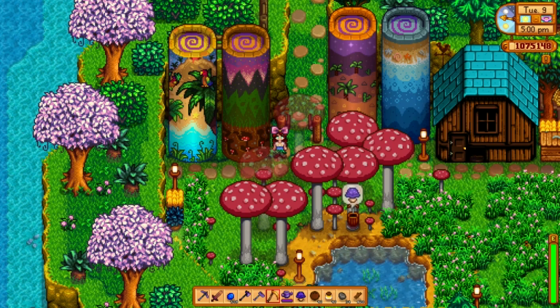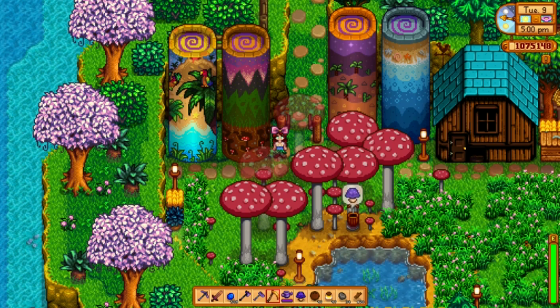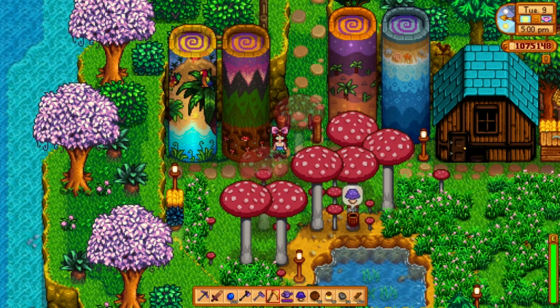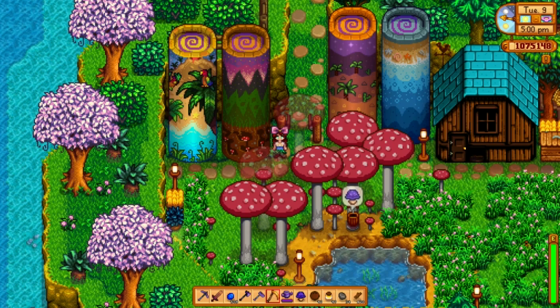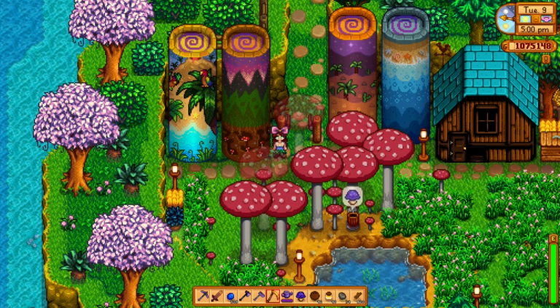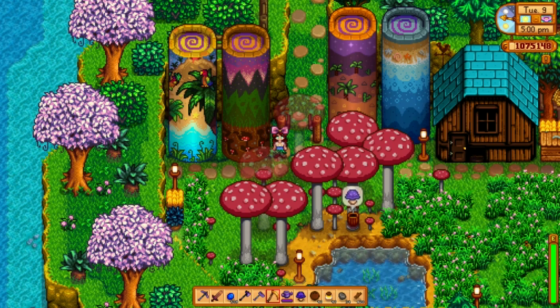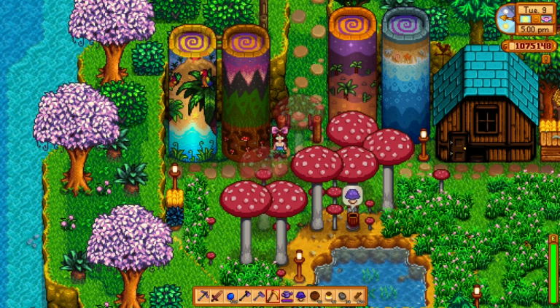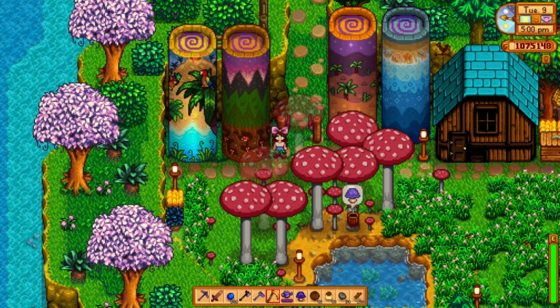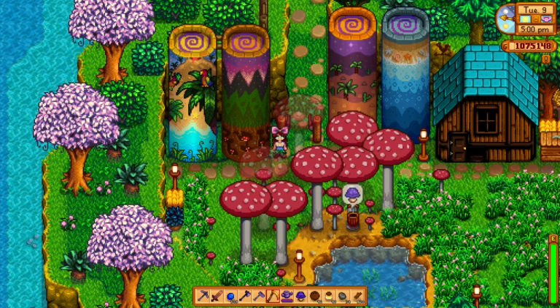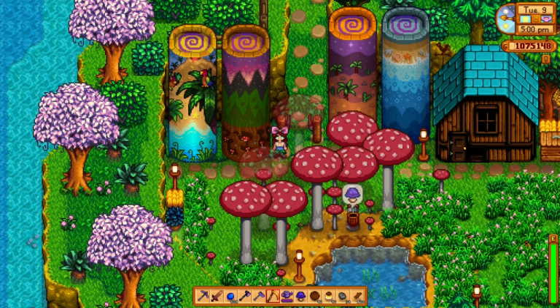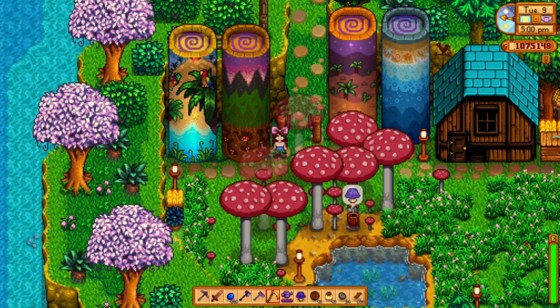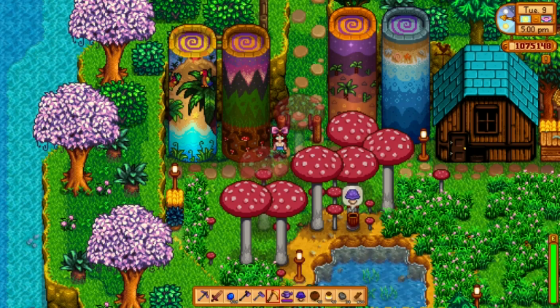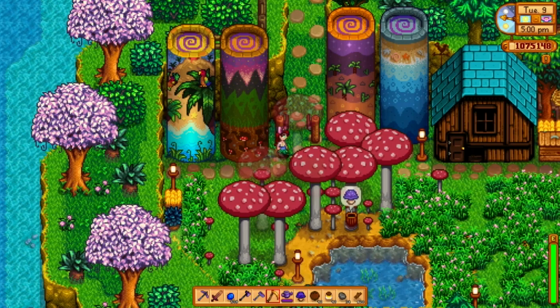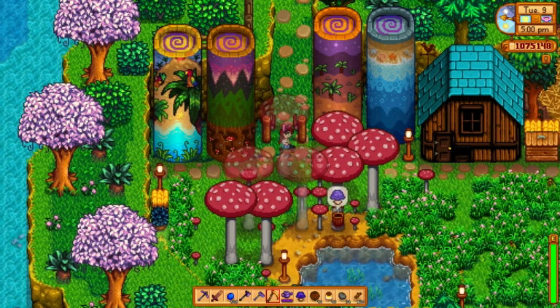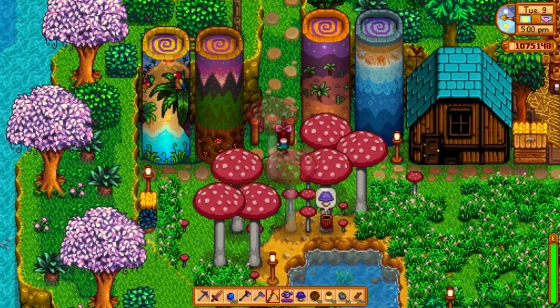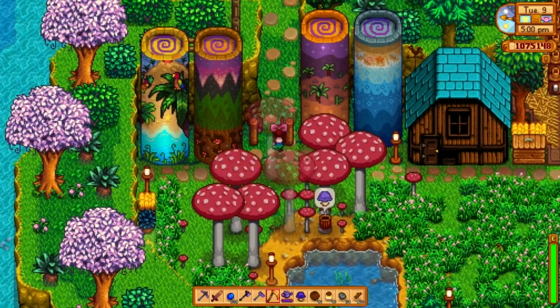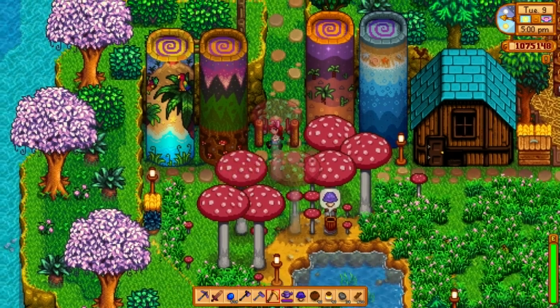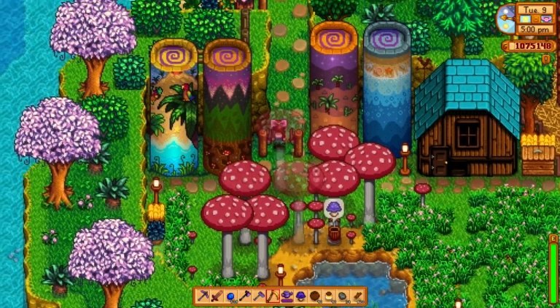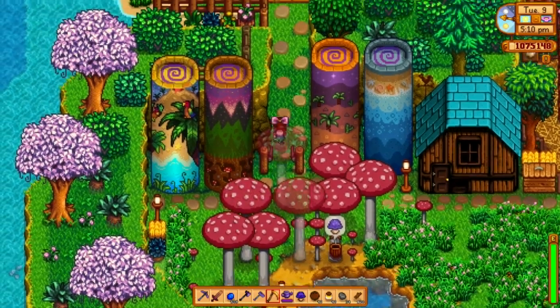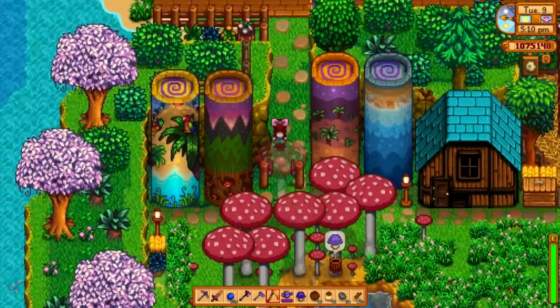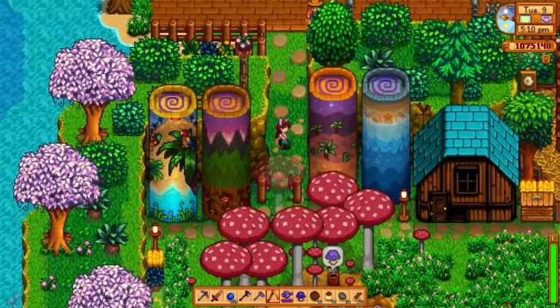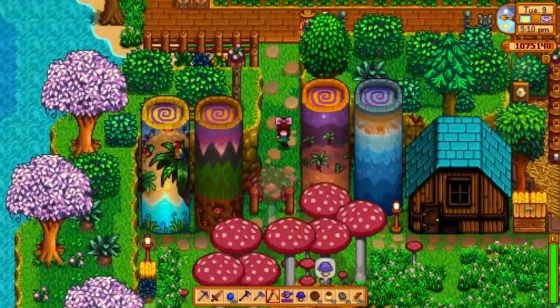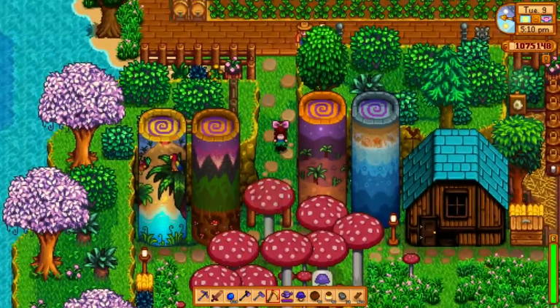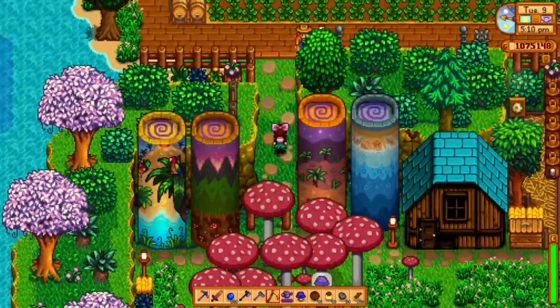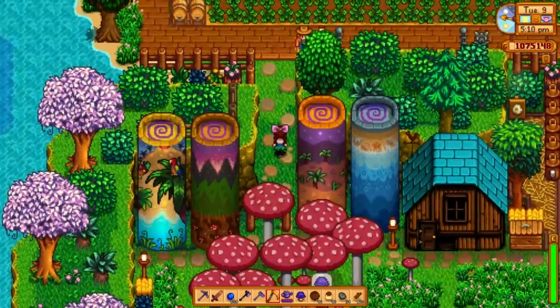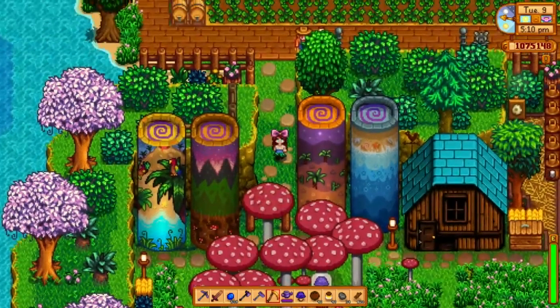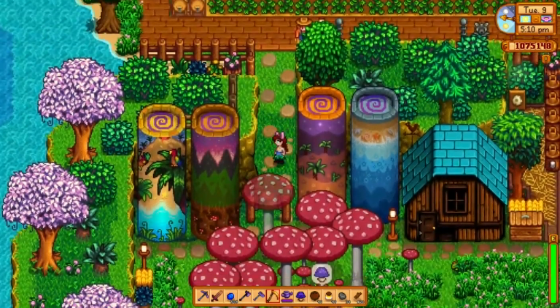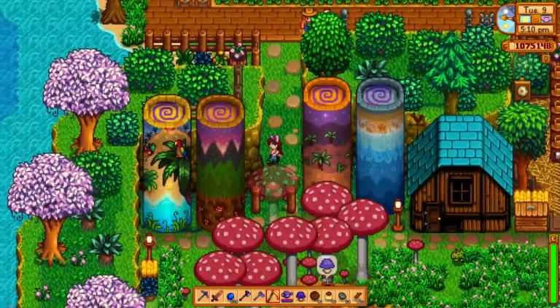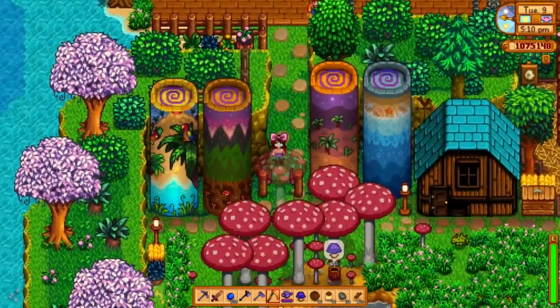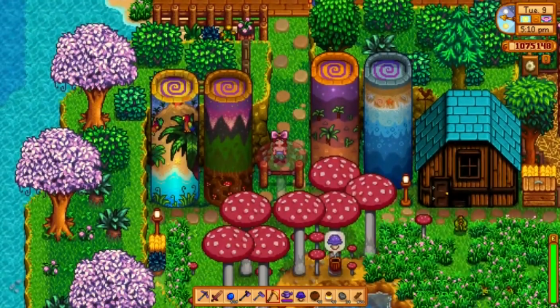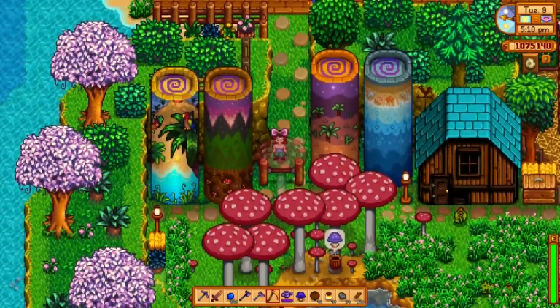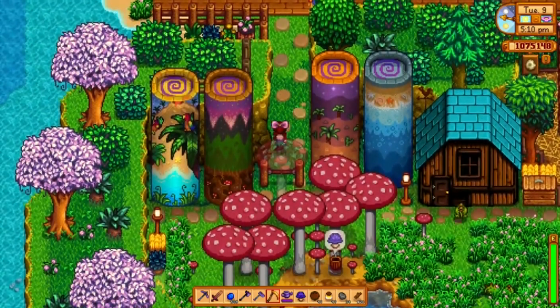This is my portal station — I have portals to all the other areas, so I can go to the beach, the mountains, the desert, and Ginger Island.